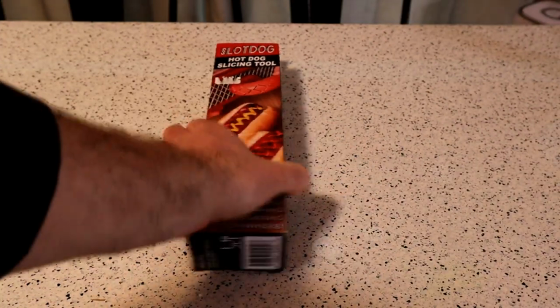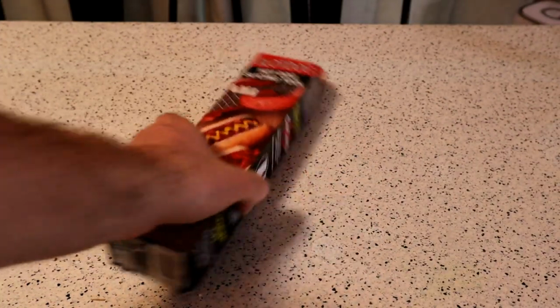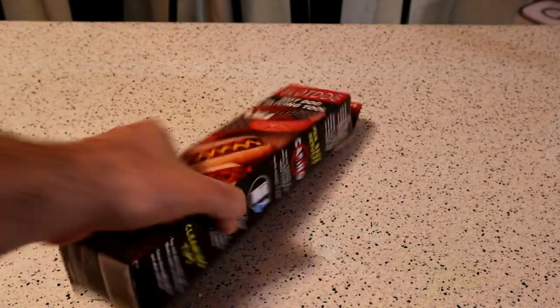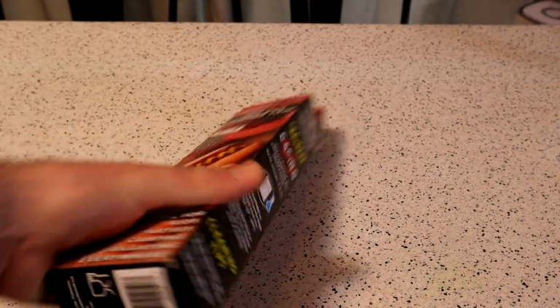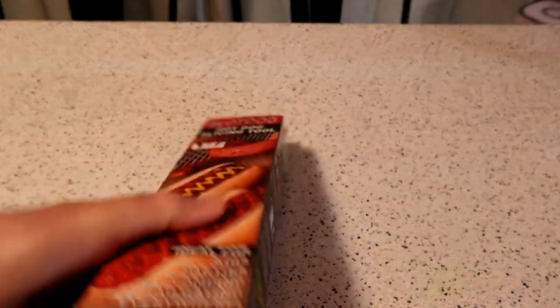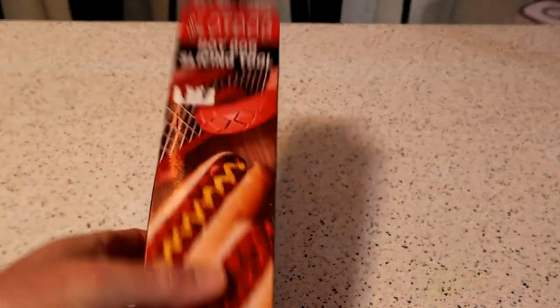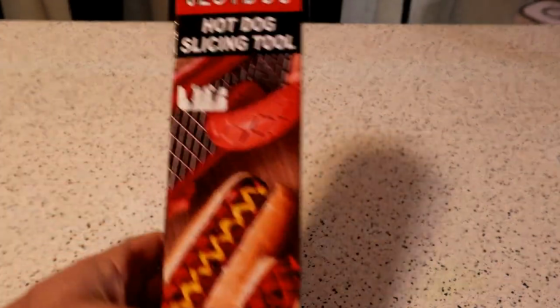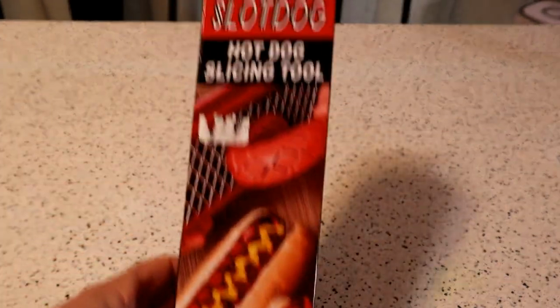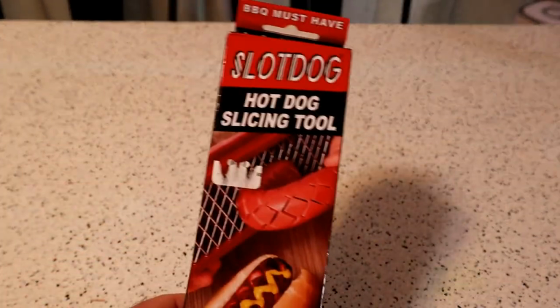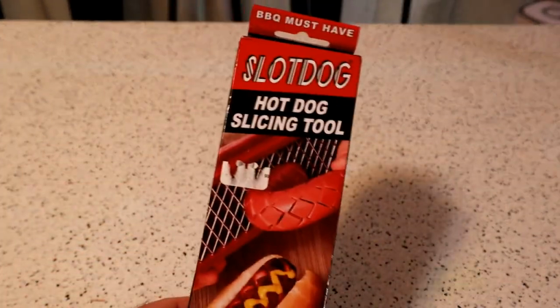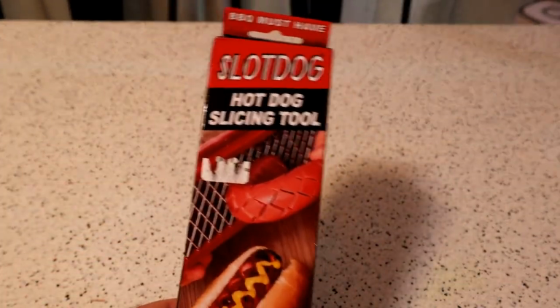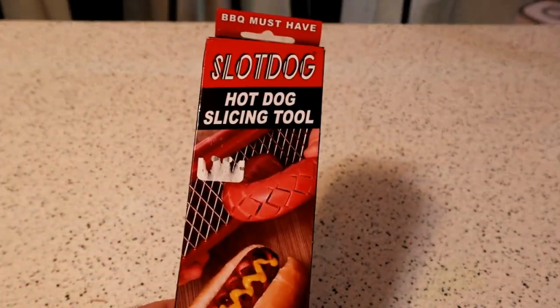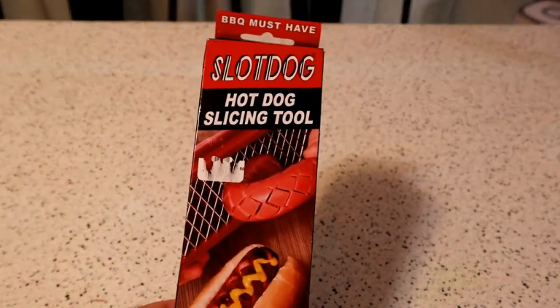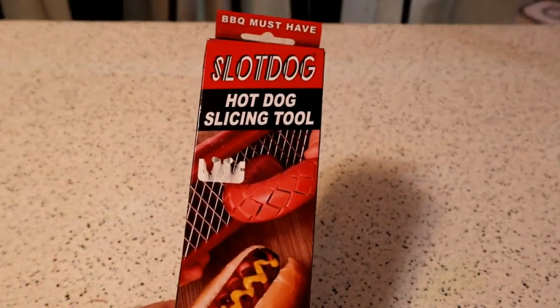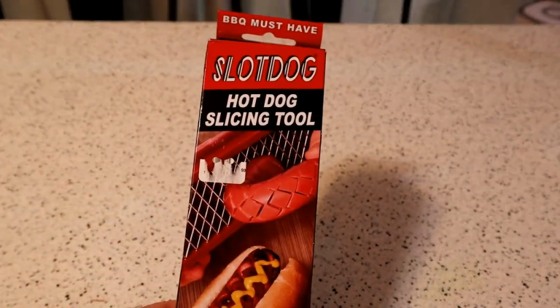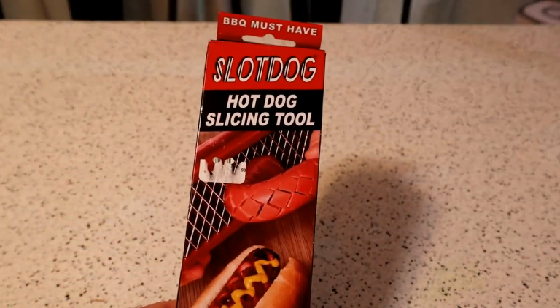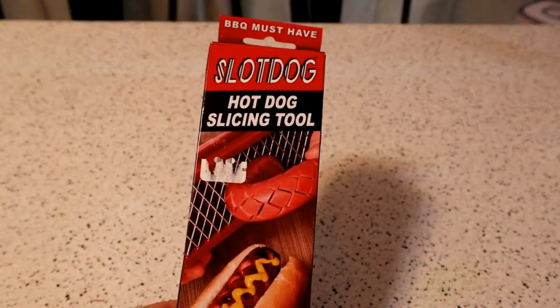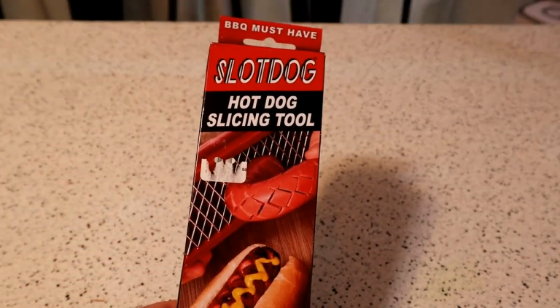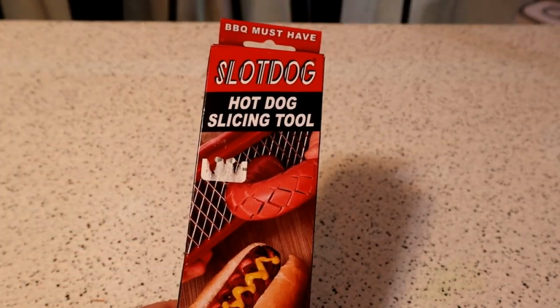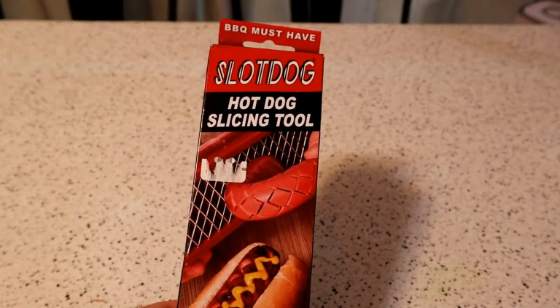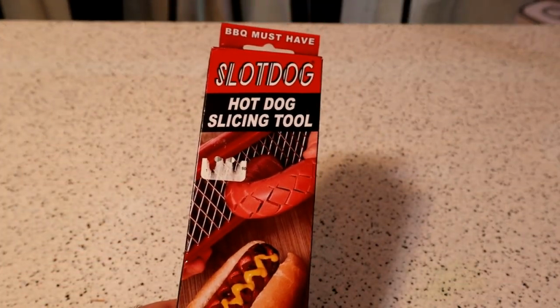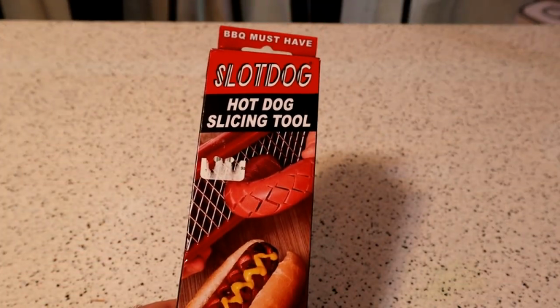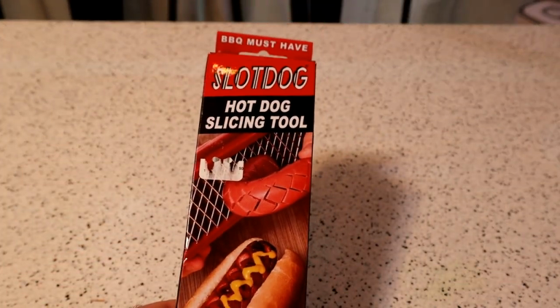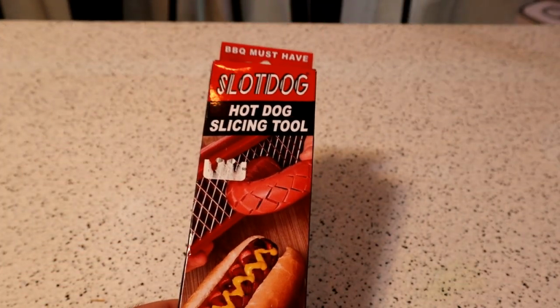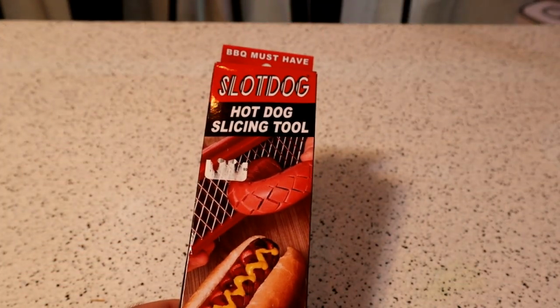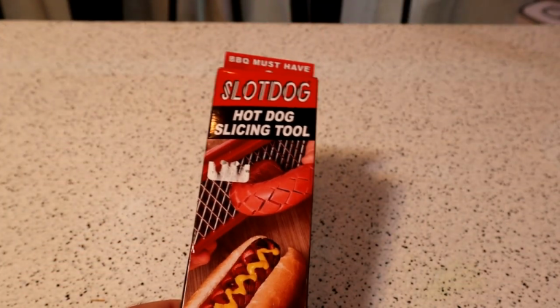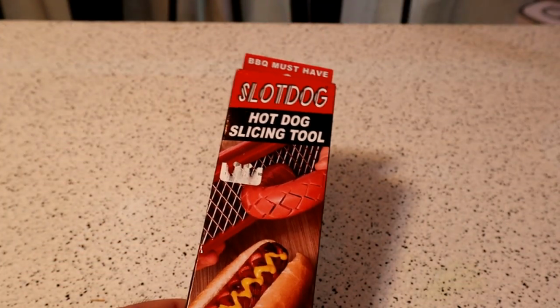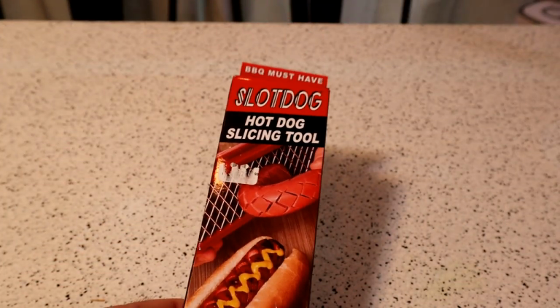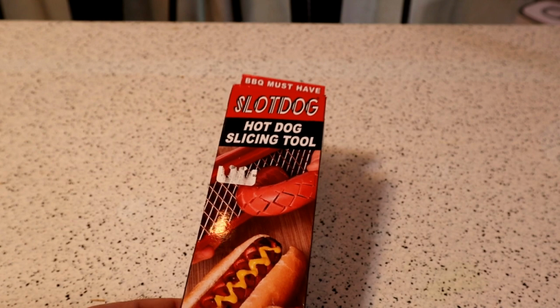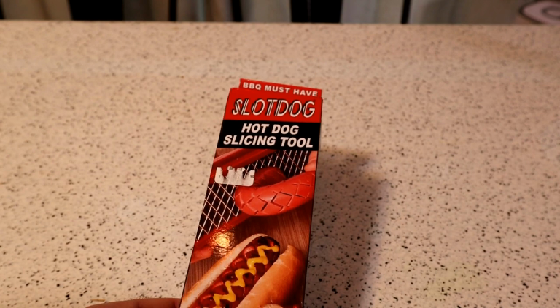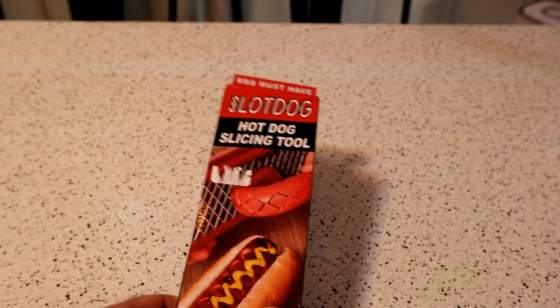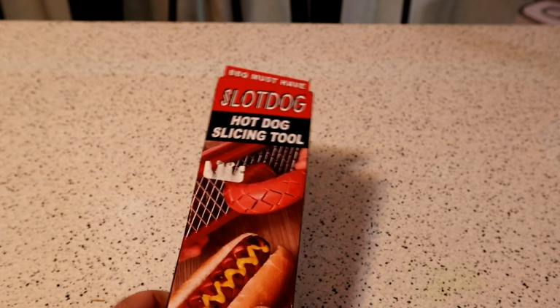Hey, what's going on everyone? Welcome to the 9 Malls Addison on TV gadget and food review. Today I'm going to review the Slot Dog.